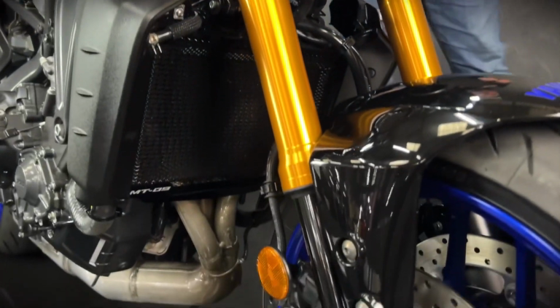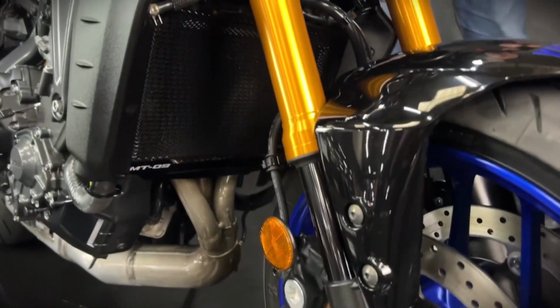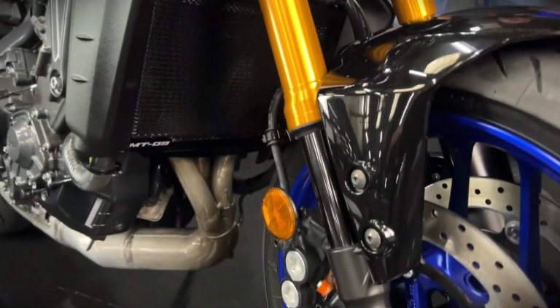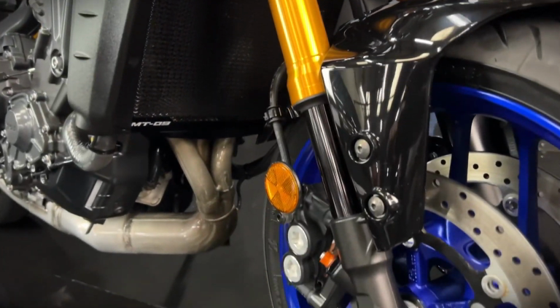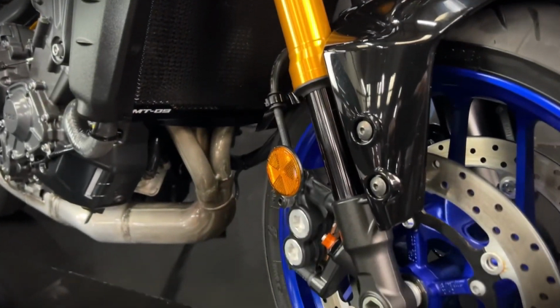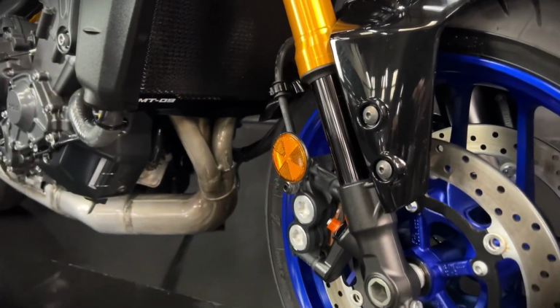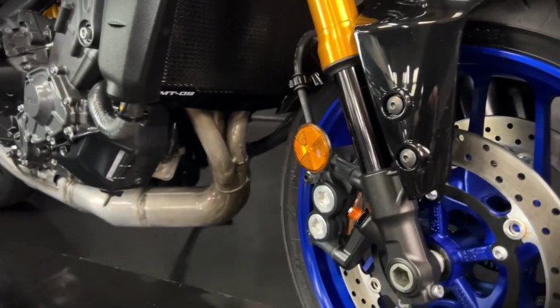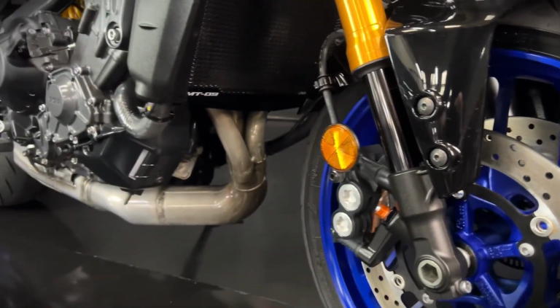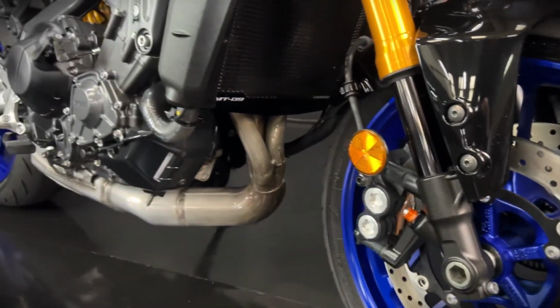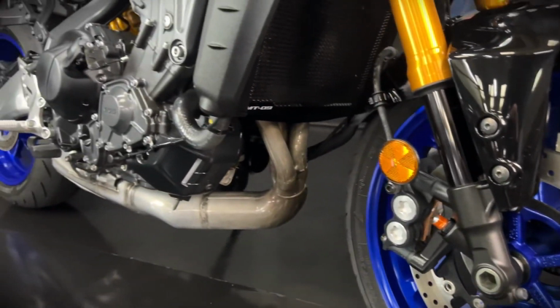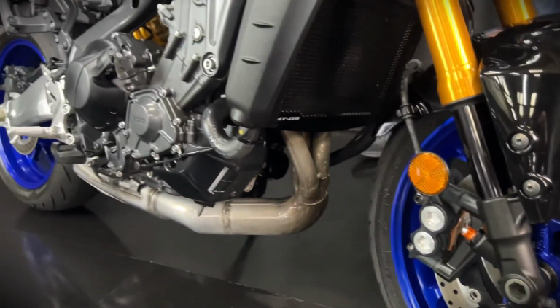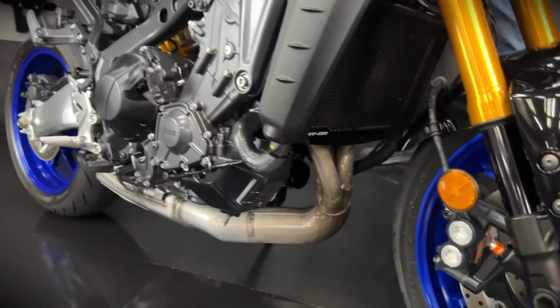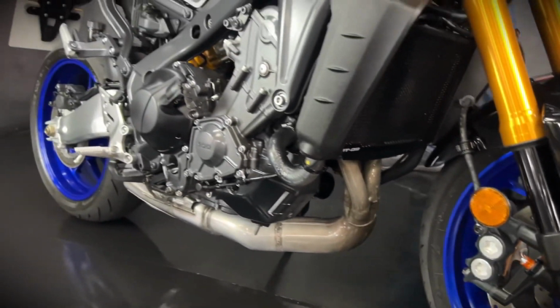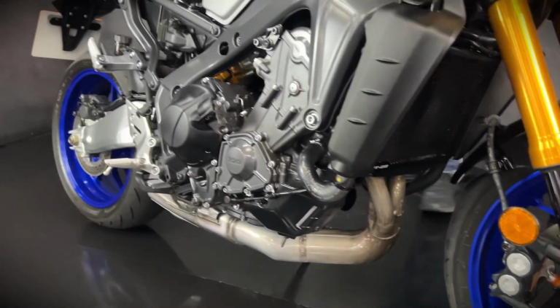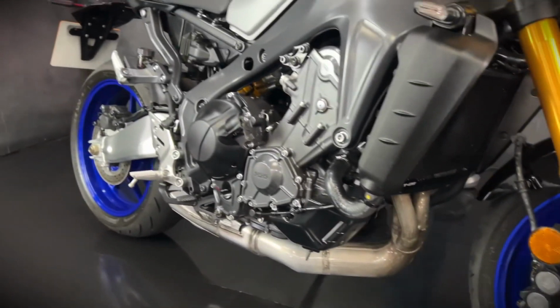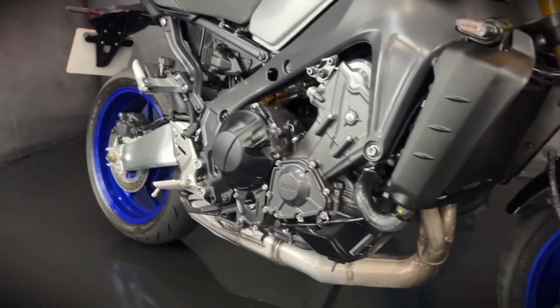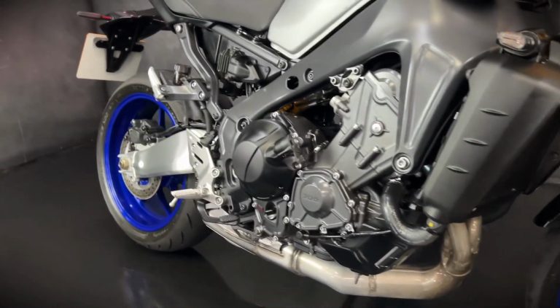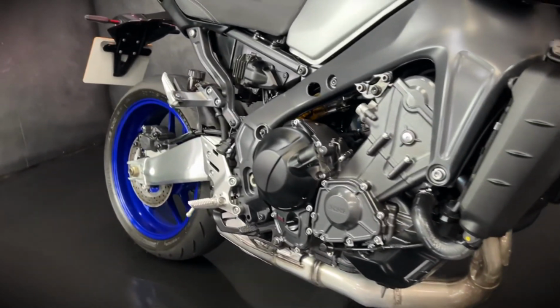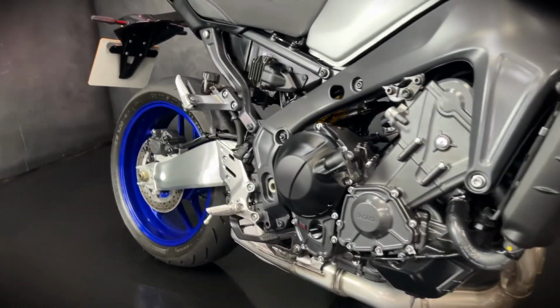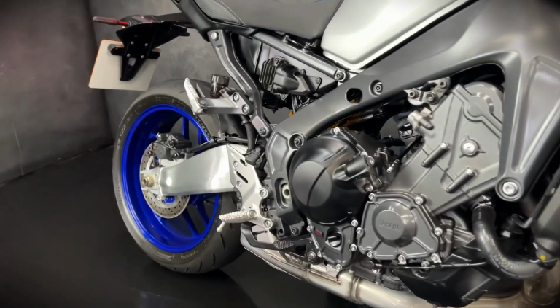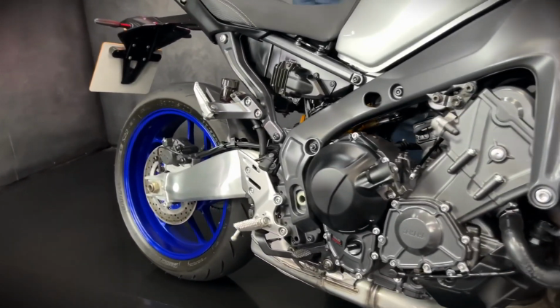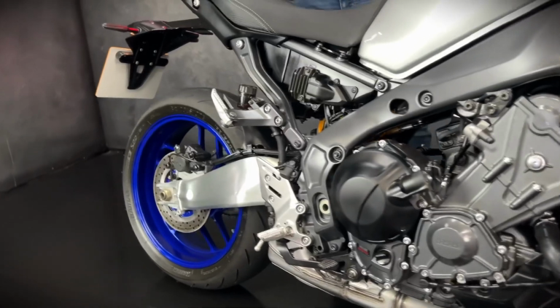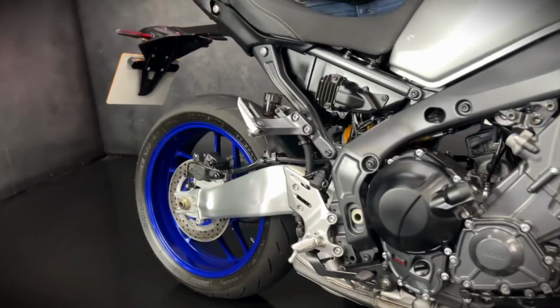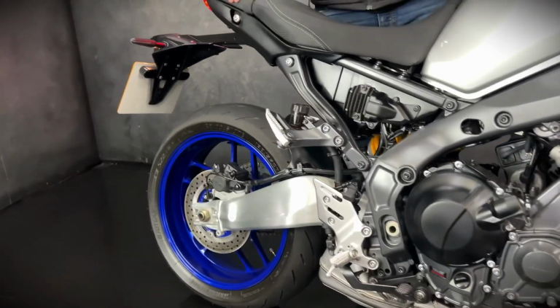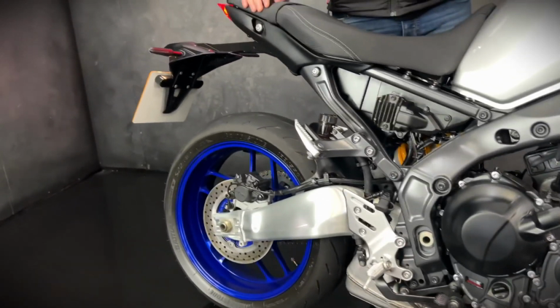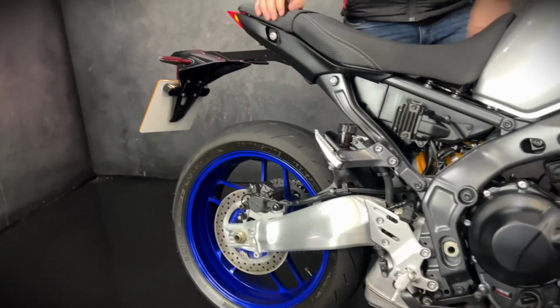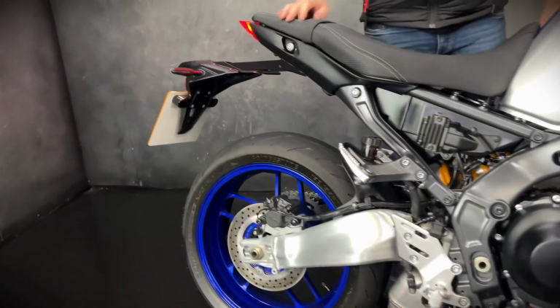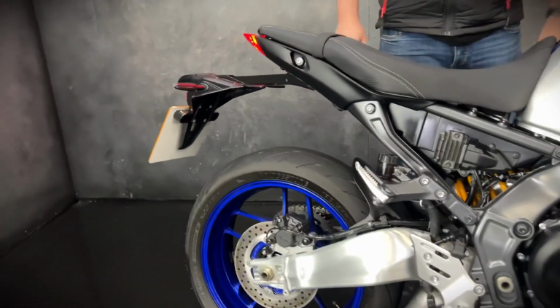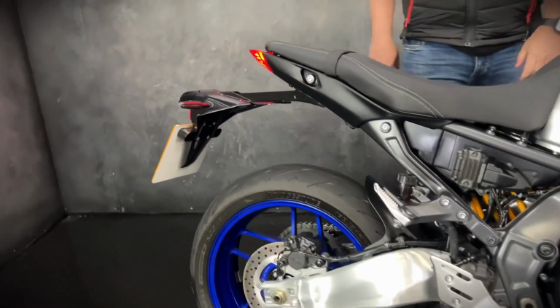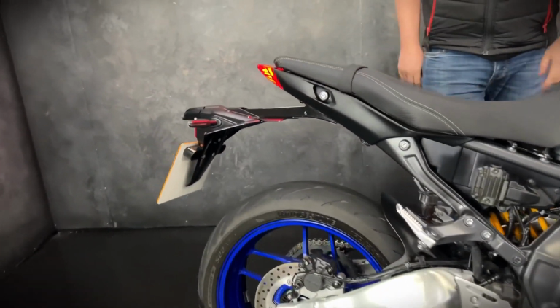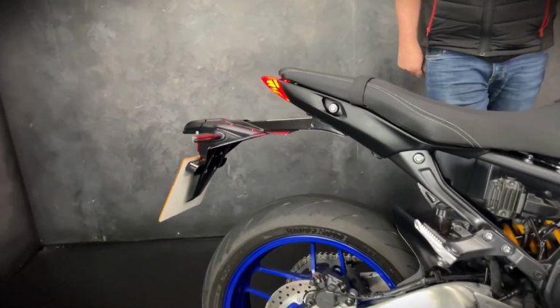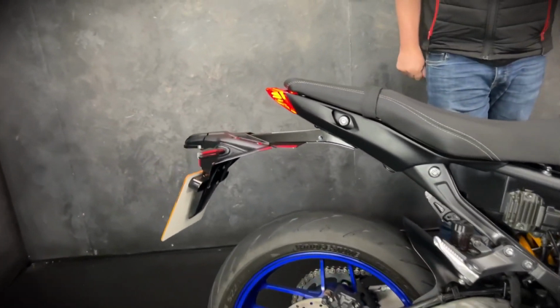It's got a rad guard, it's got a fly screen, and of course being the third gen, this one's got the bigger 890cc engine.